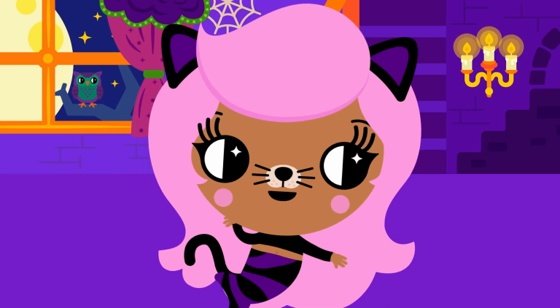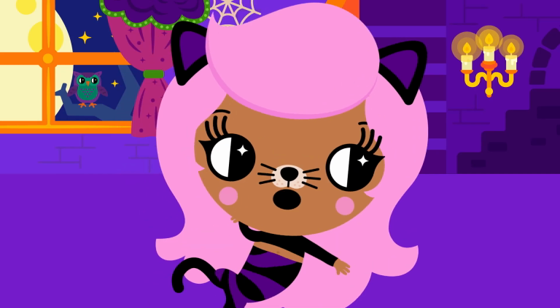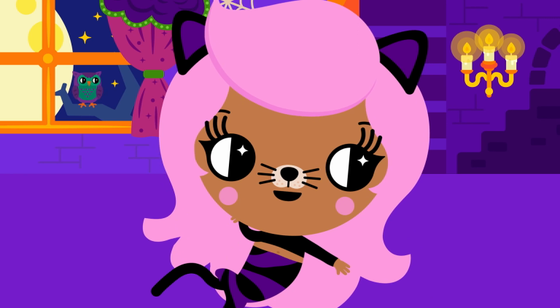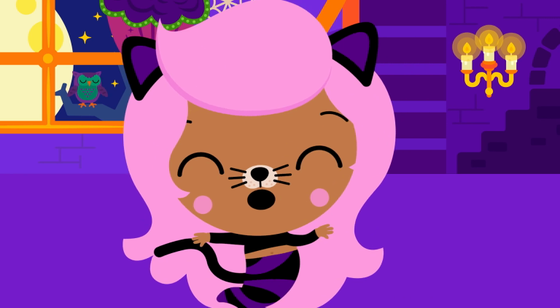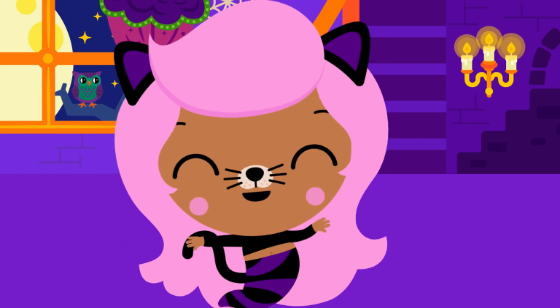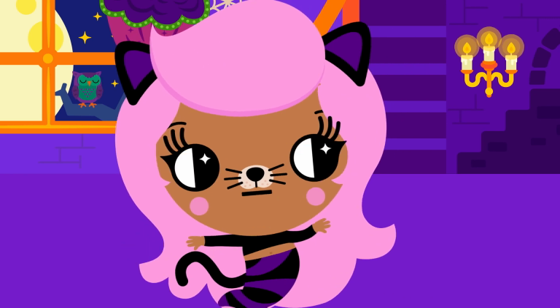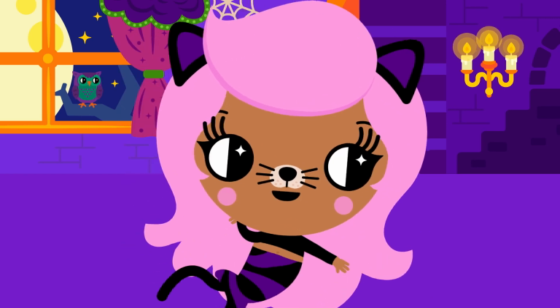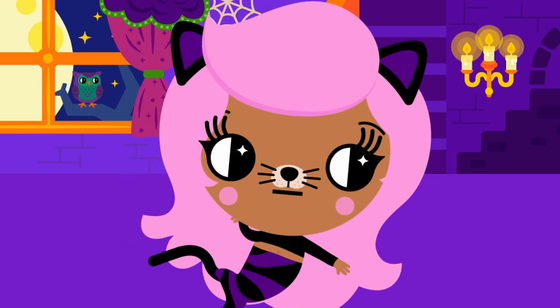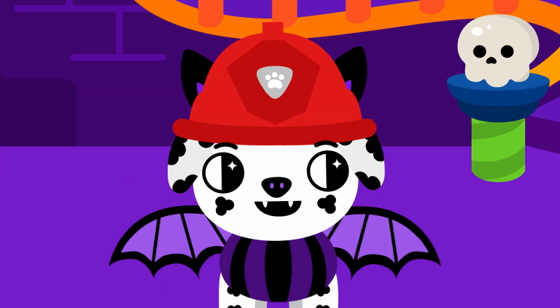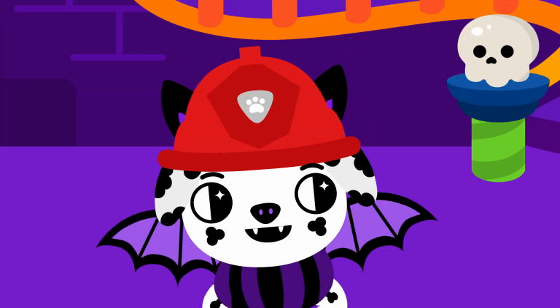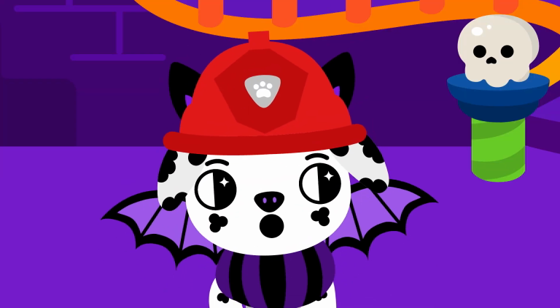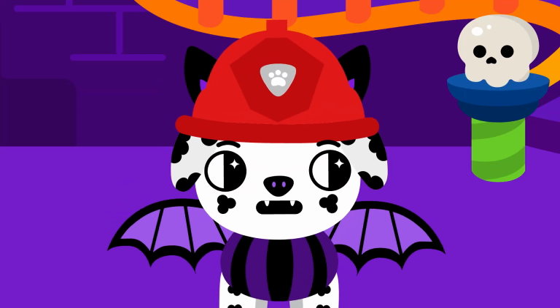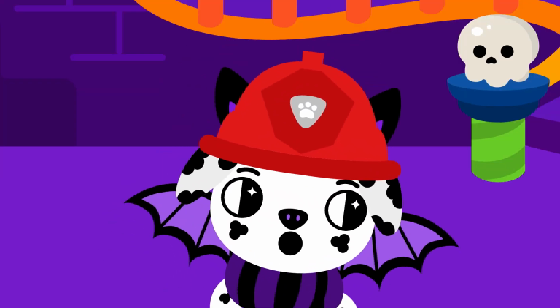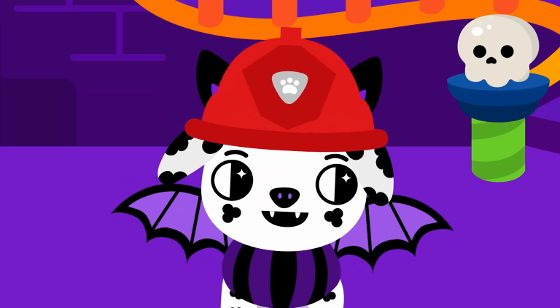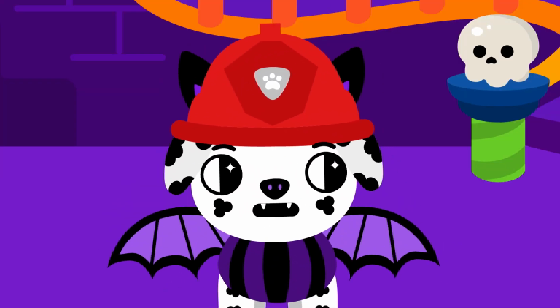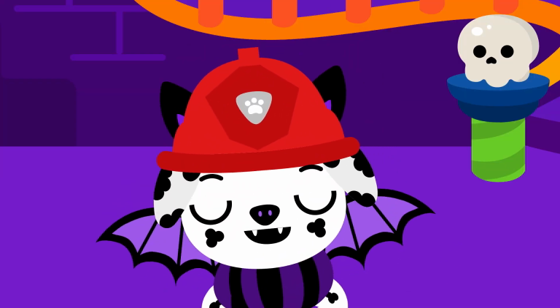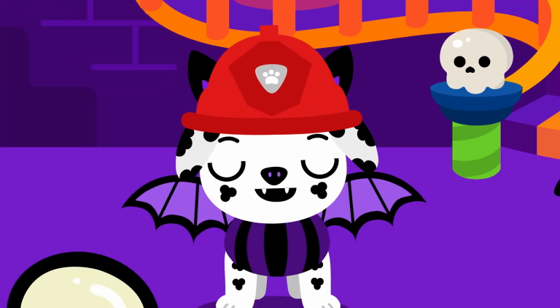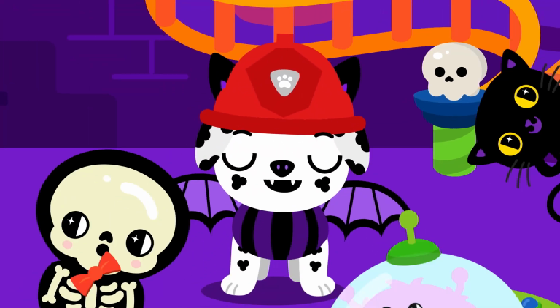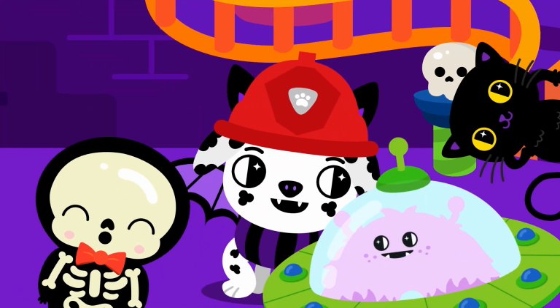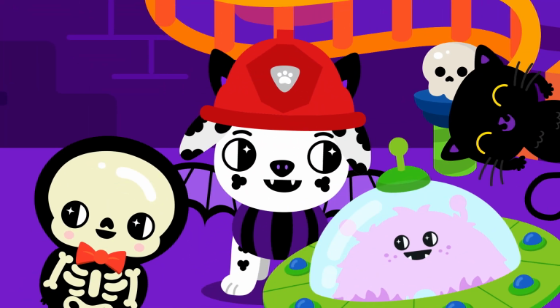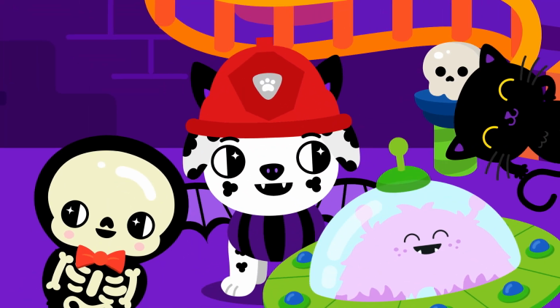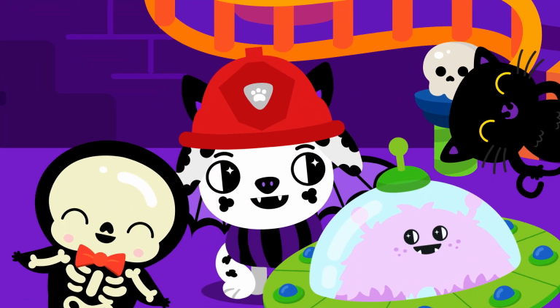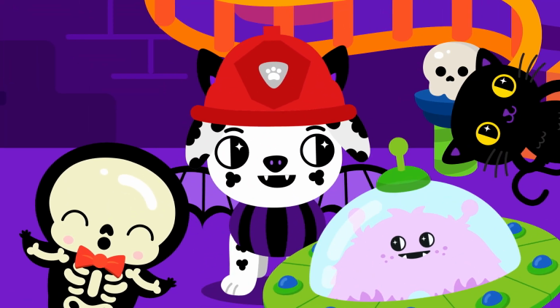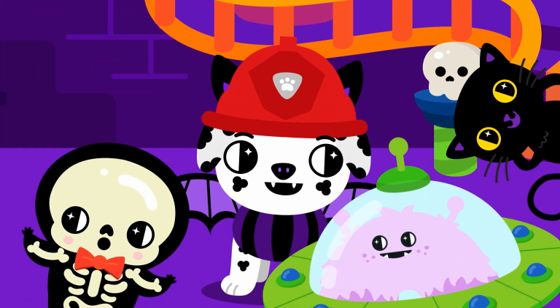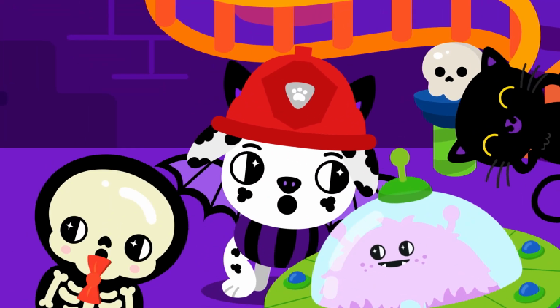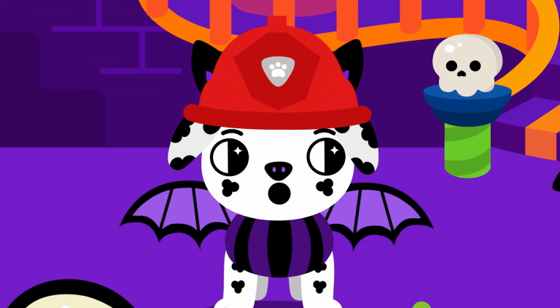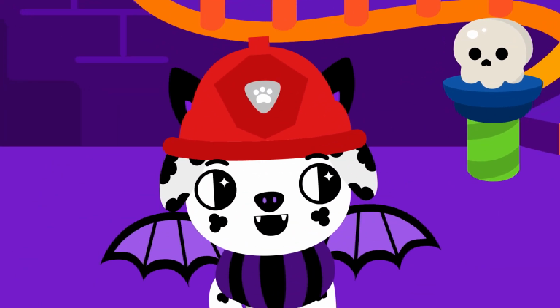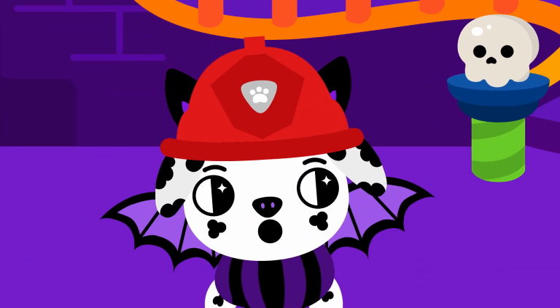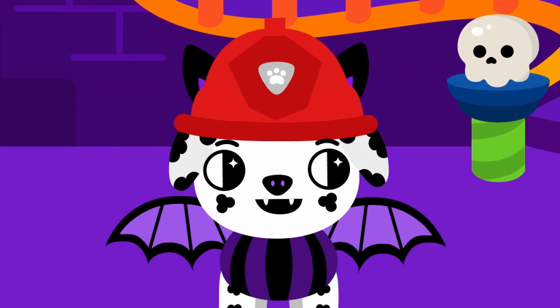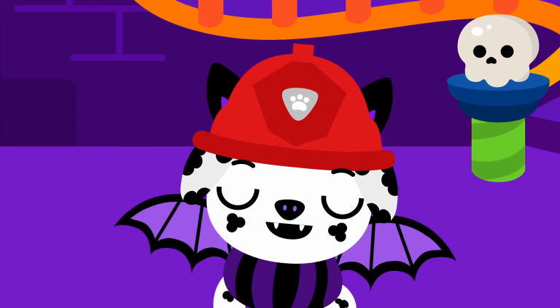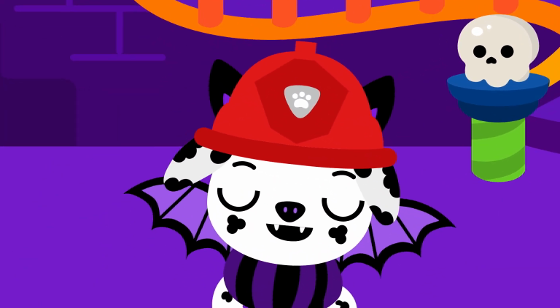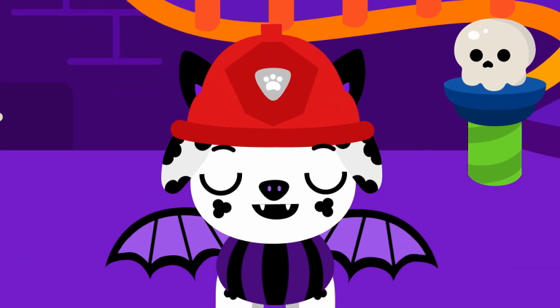That's a really good costume. Monster Measurements, ma-ma-ma-ma-ma-ma-monster measurements.